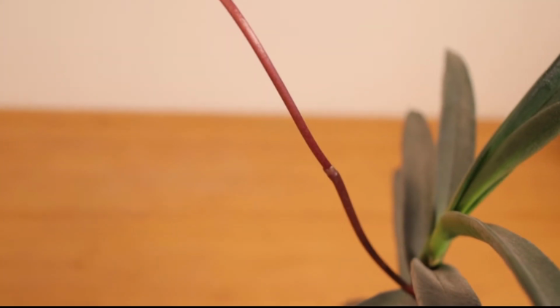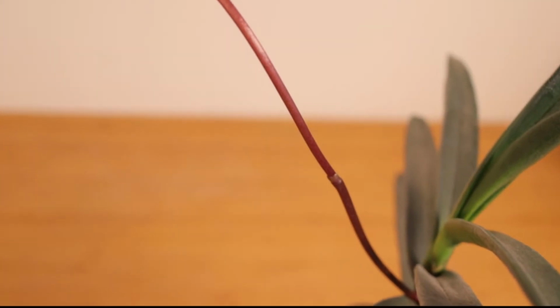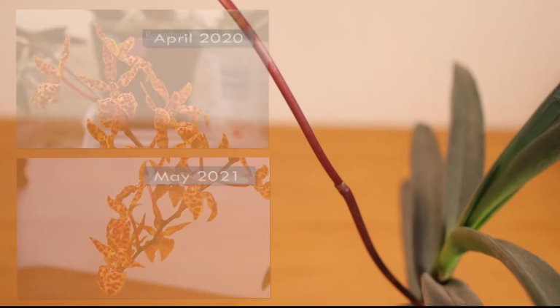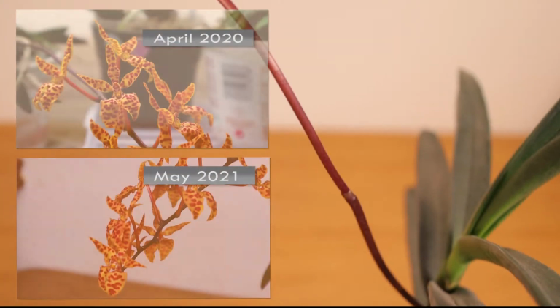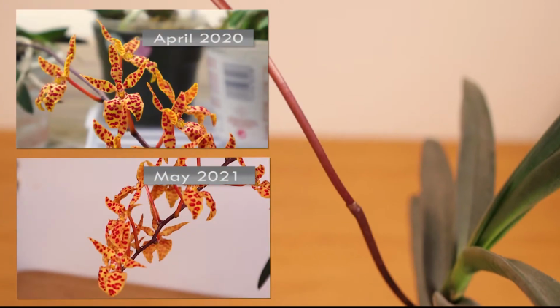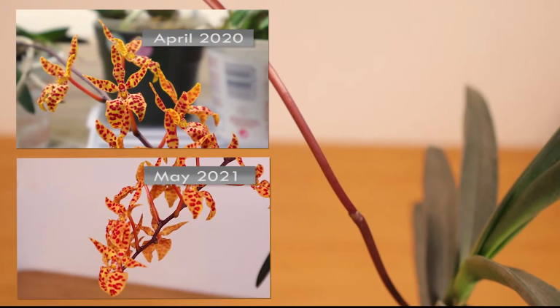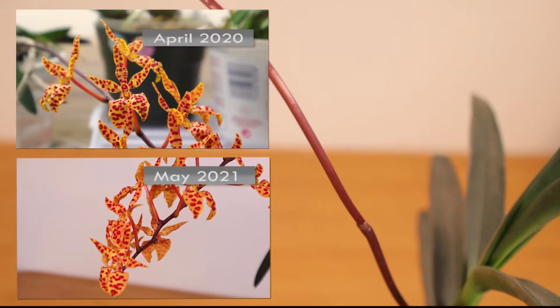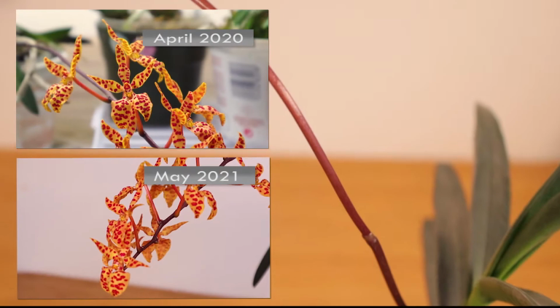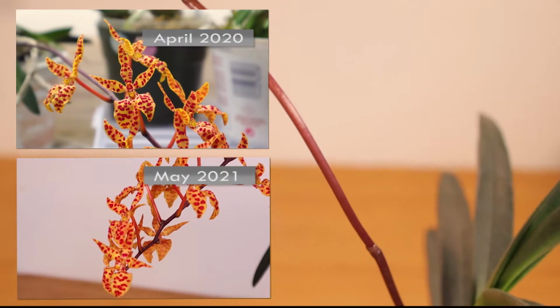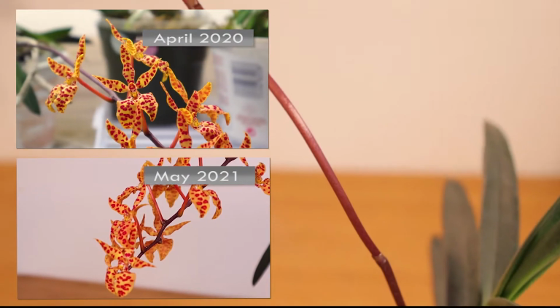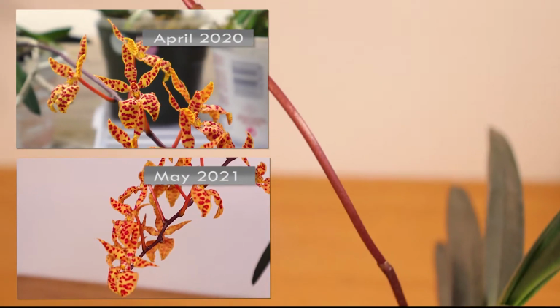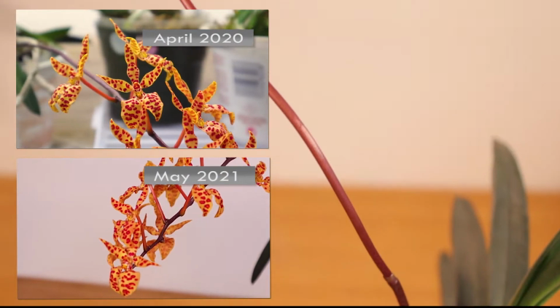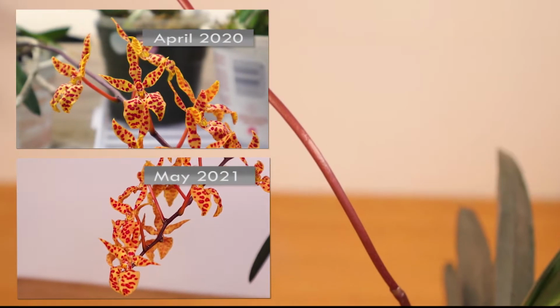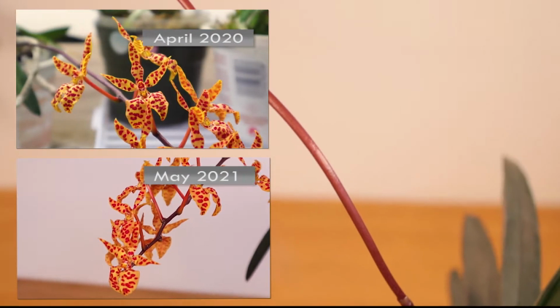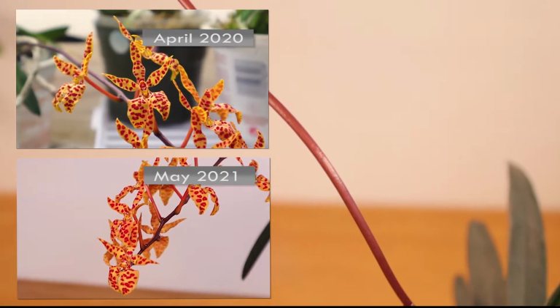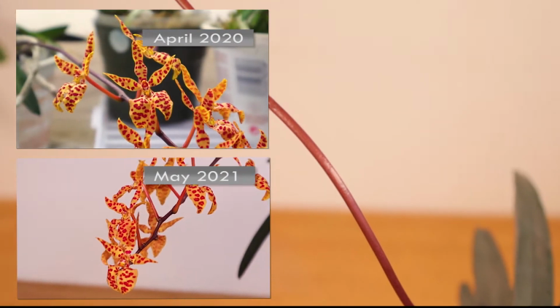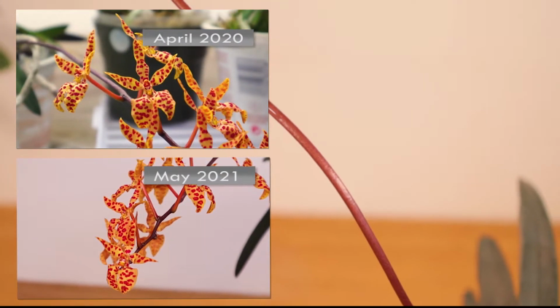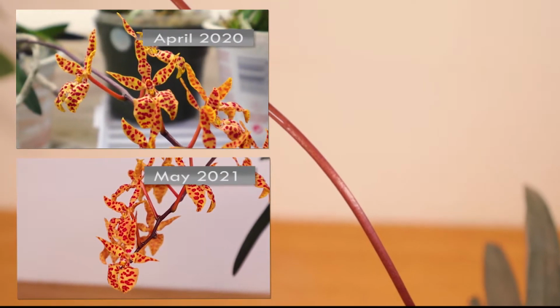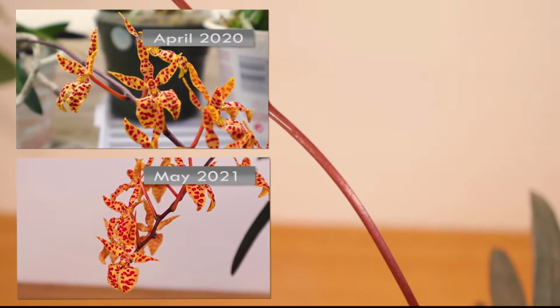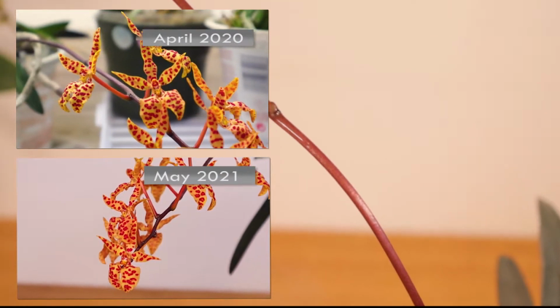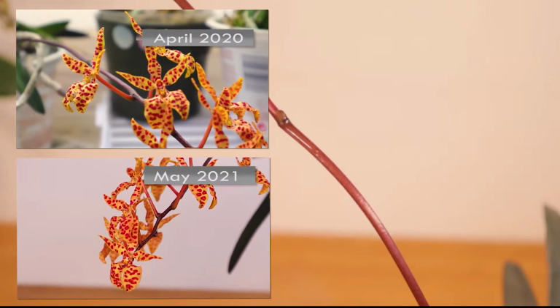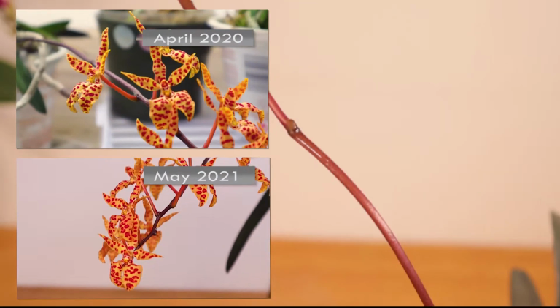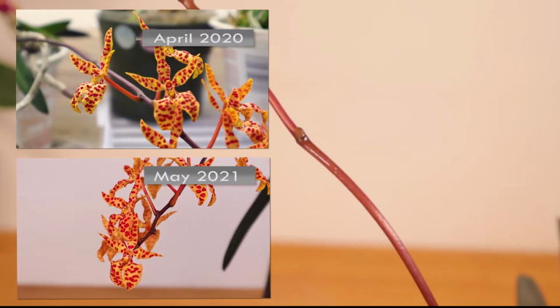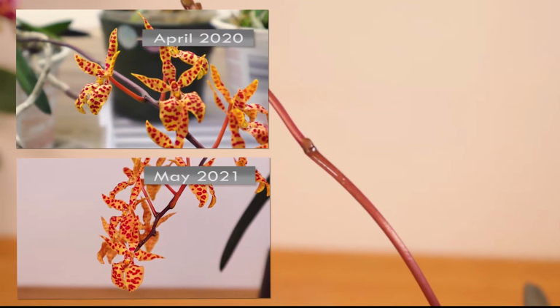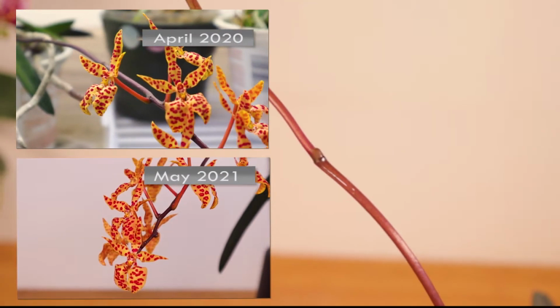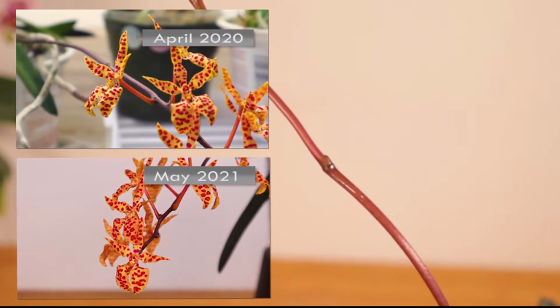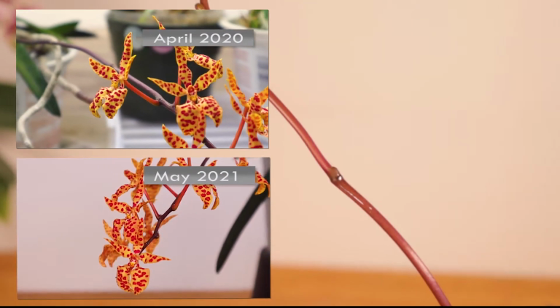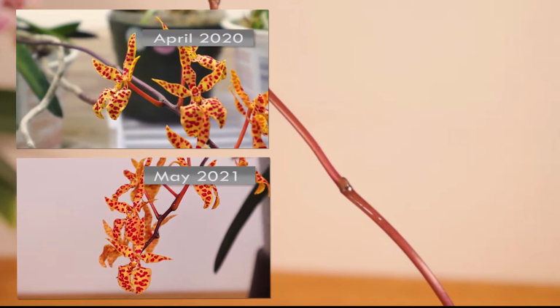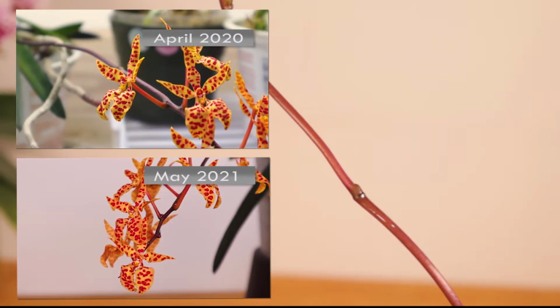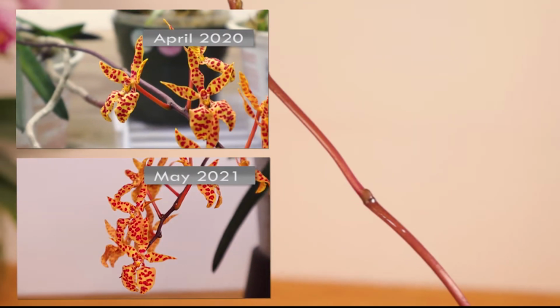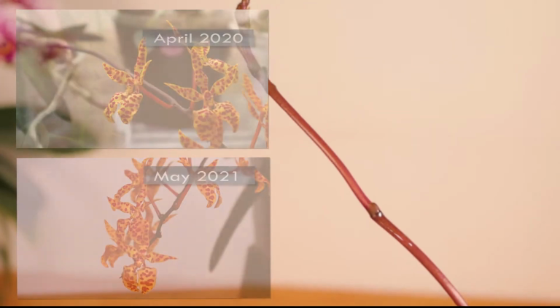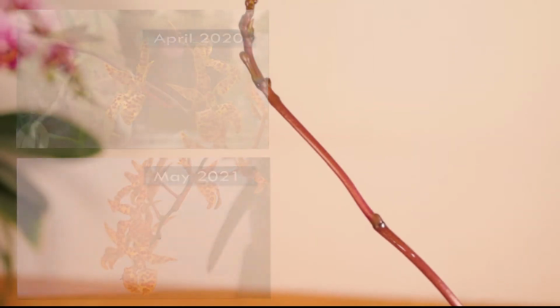It has bloomed every year for us ever since, with the flower spike making its first appearance in the beginning of the year.